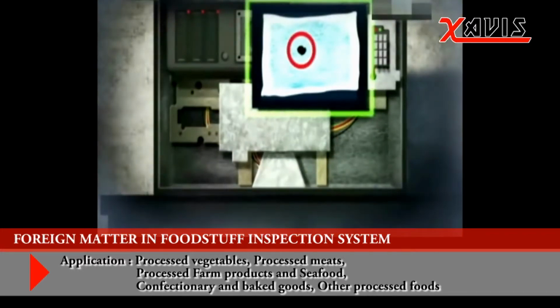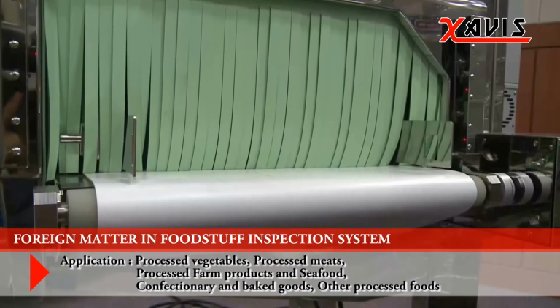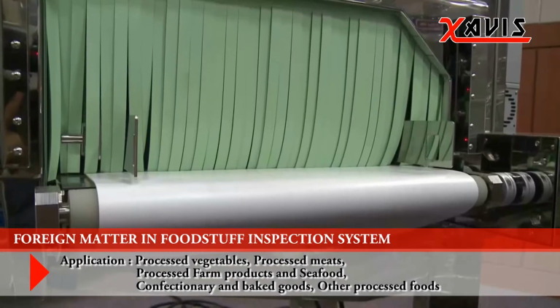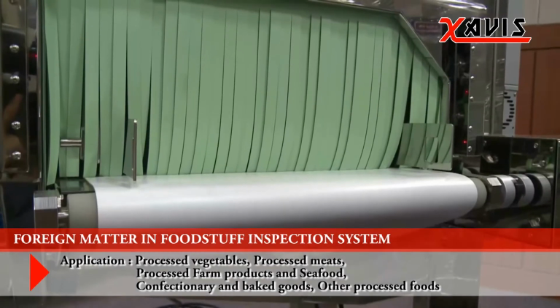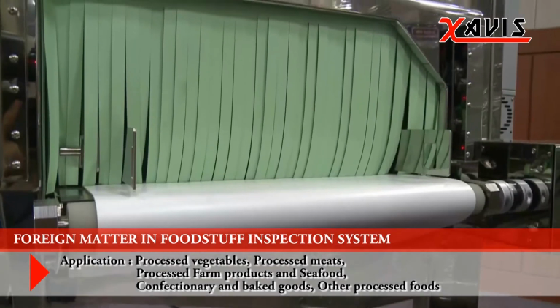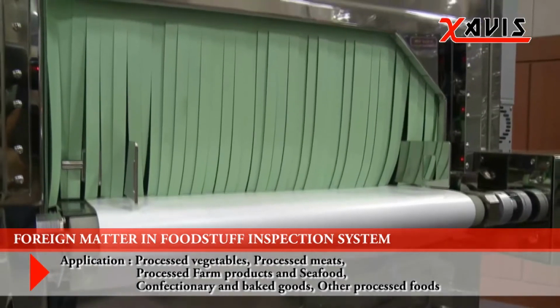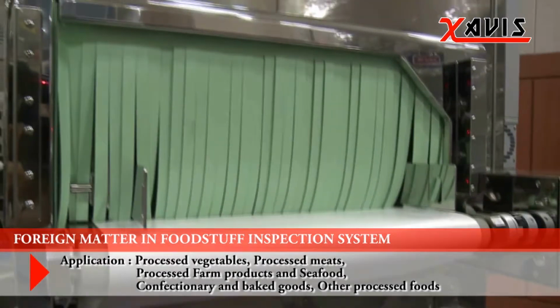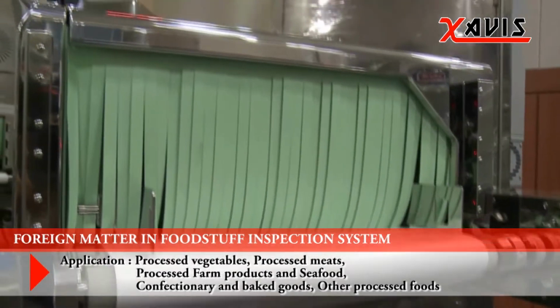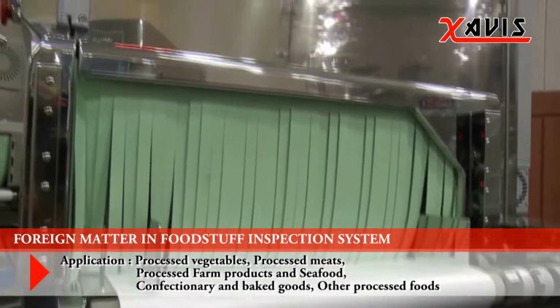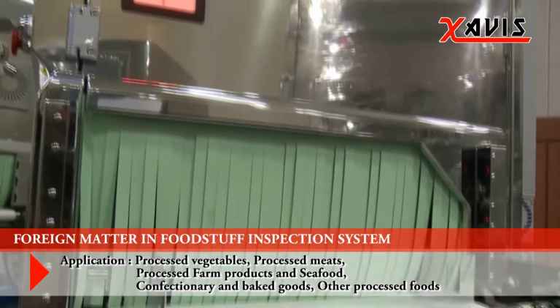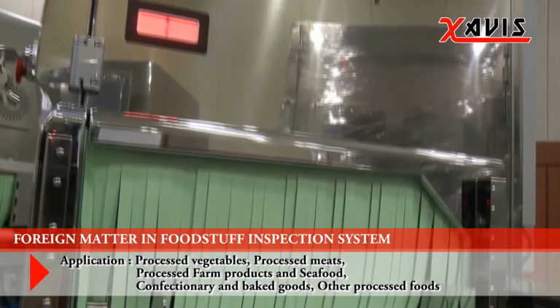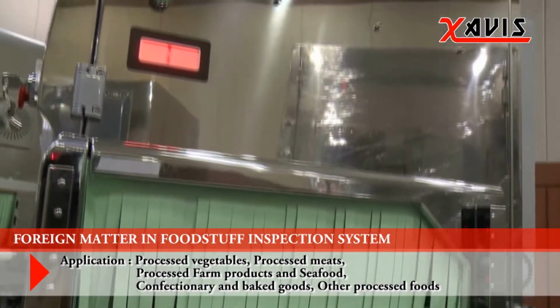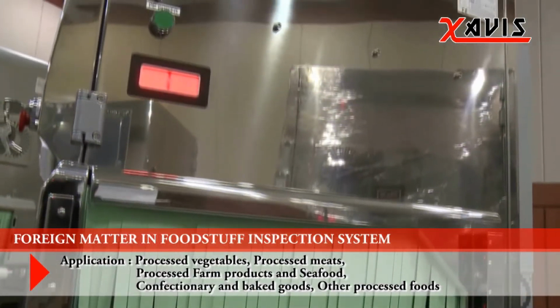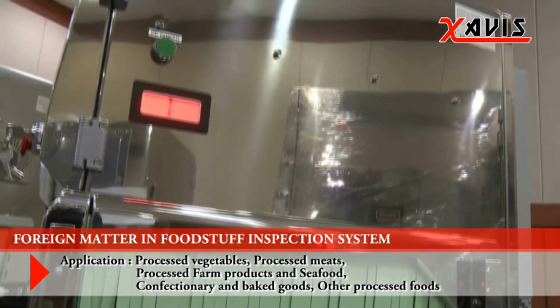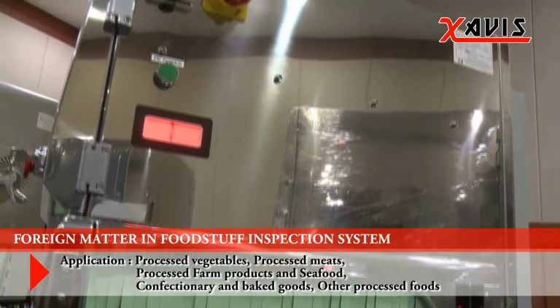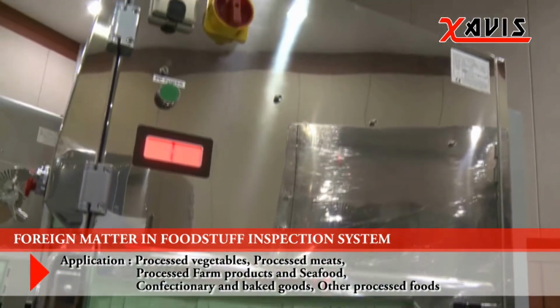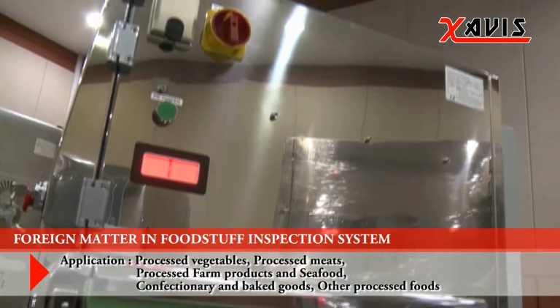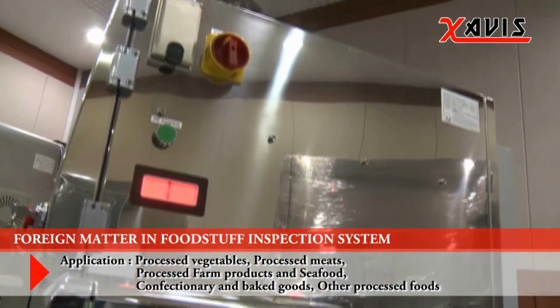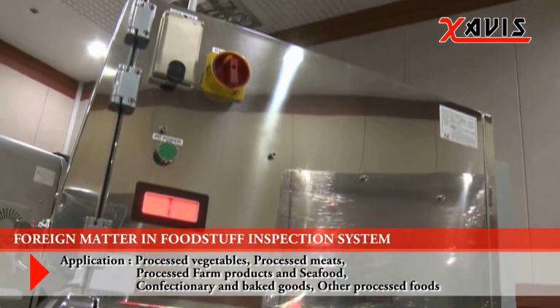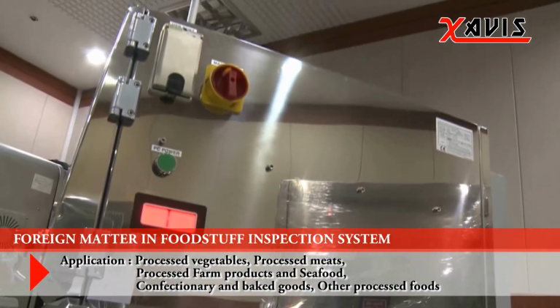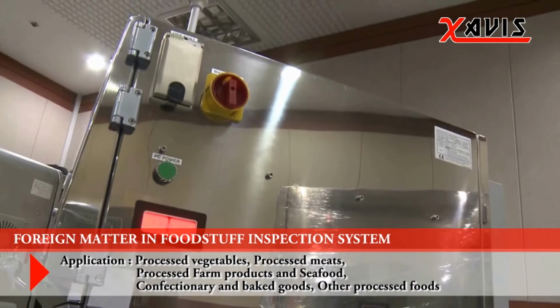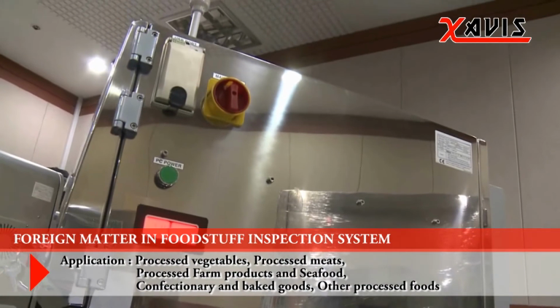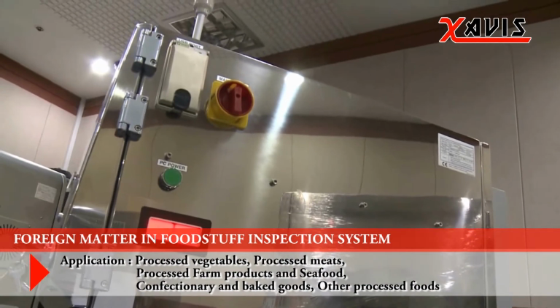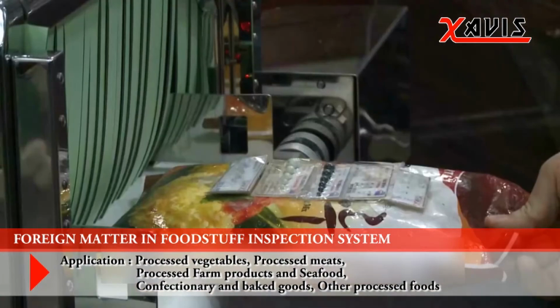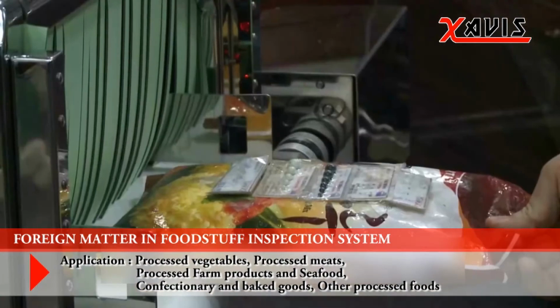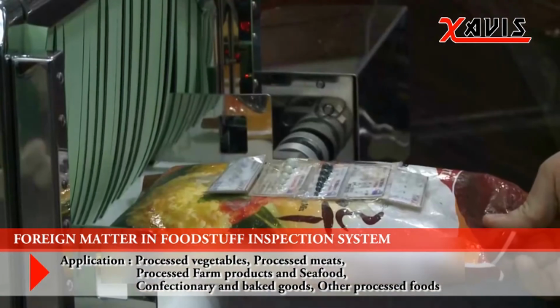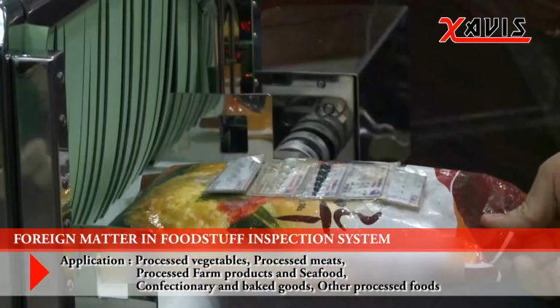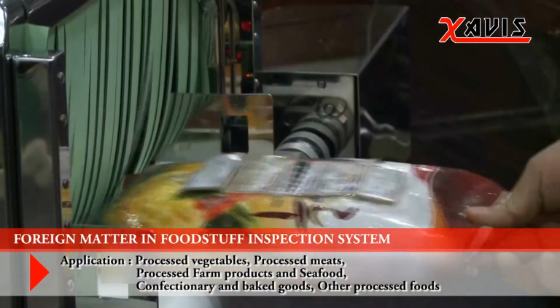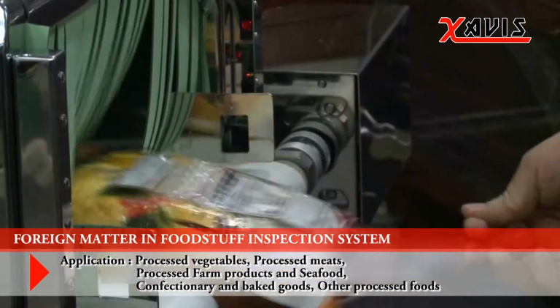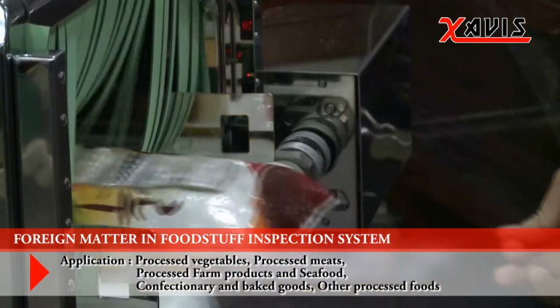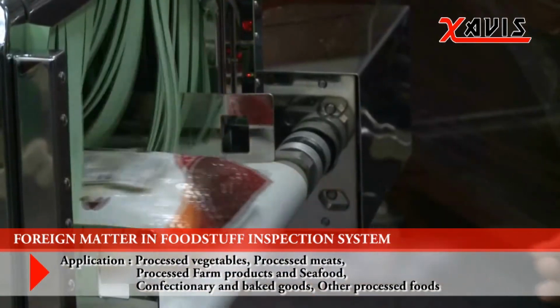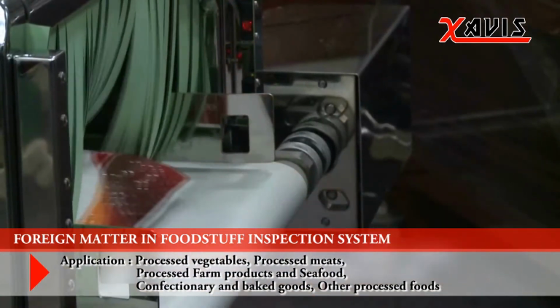If it senses any difference in density, the foreign matter will appear darker on the screen and automatically be detected.